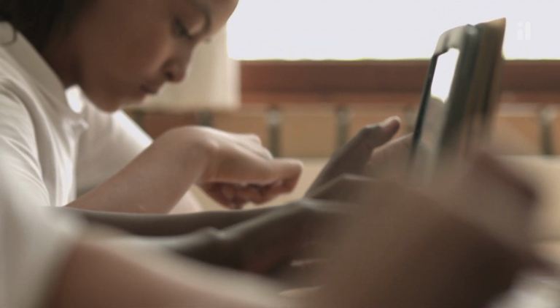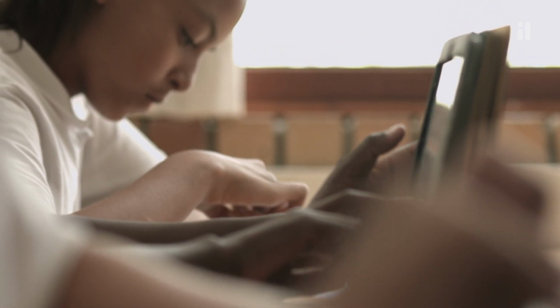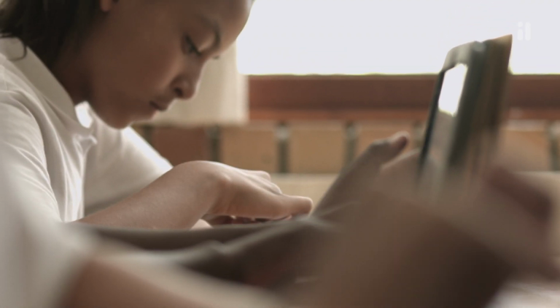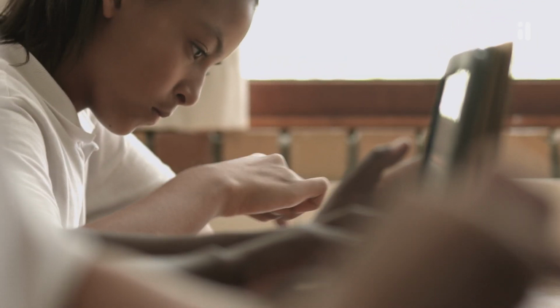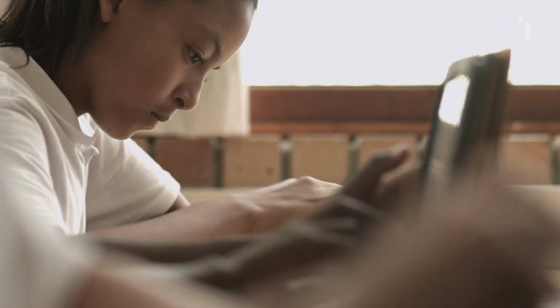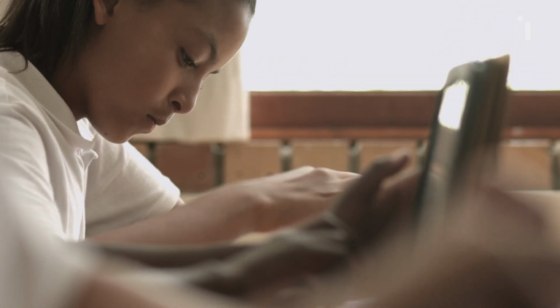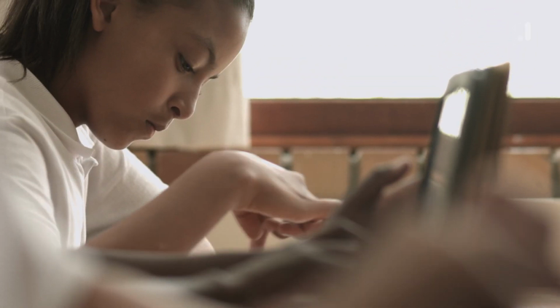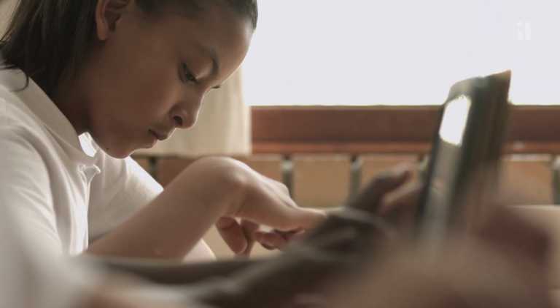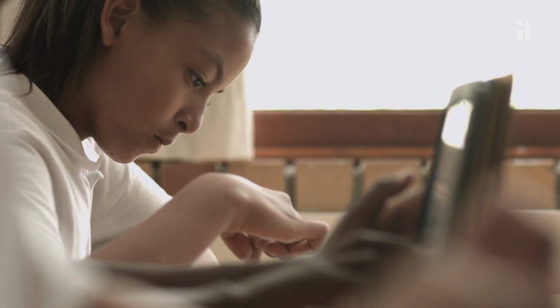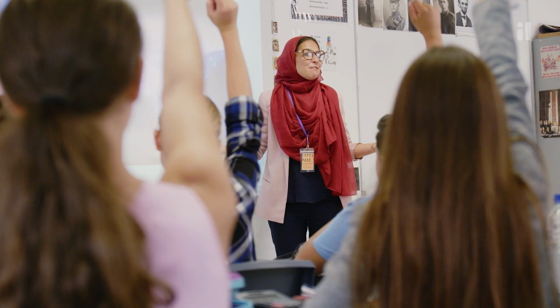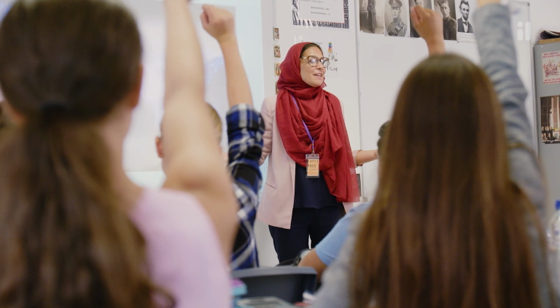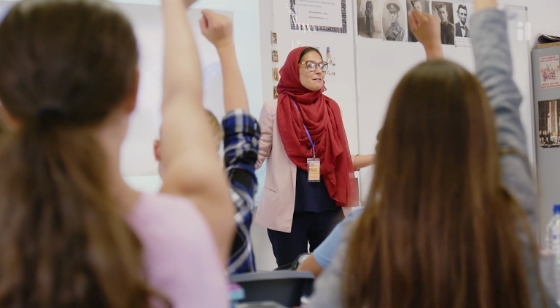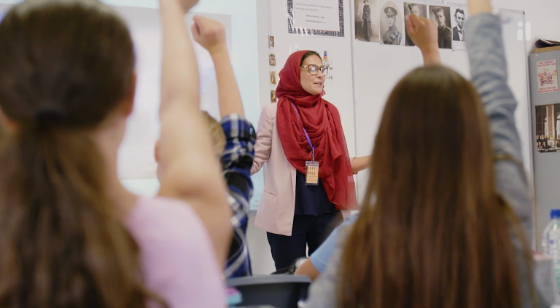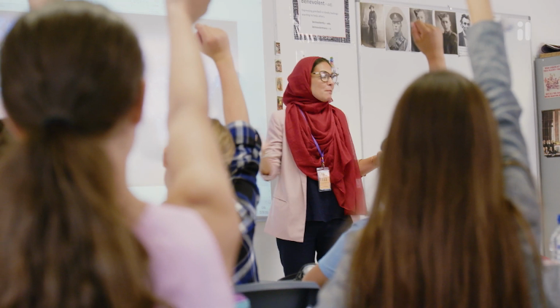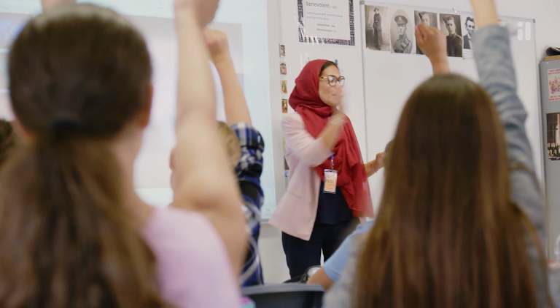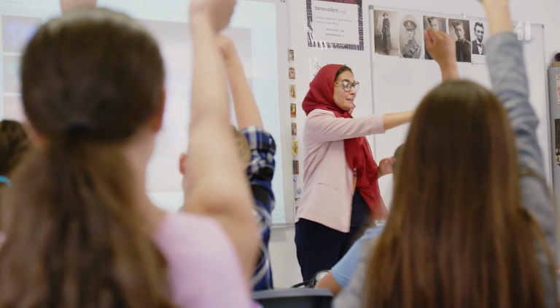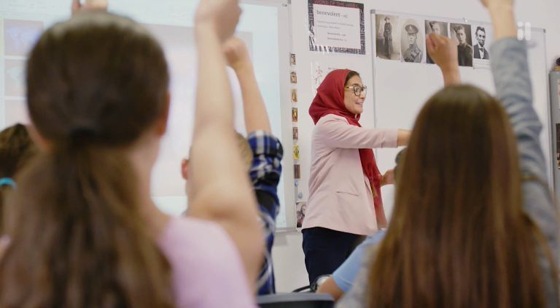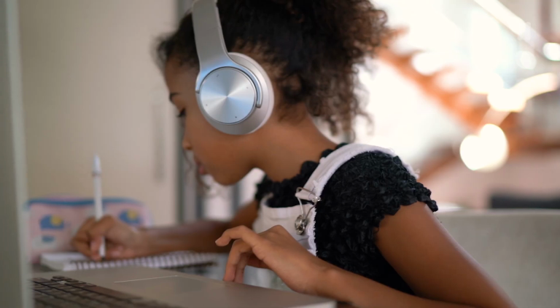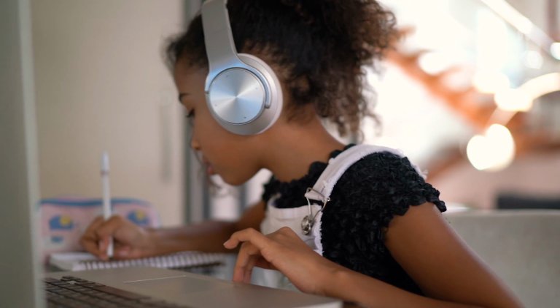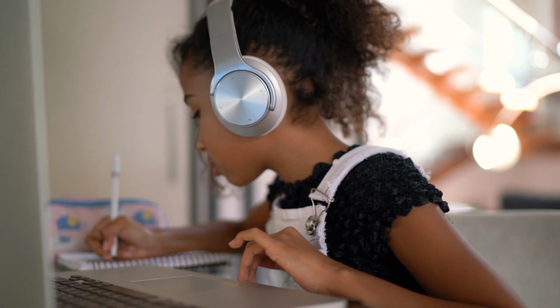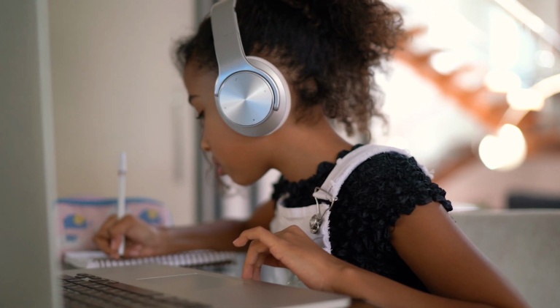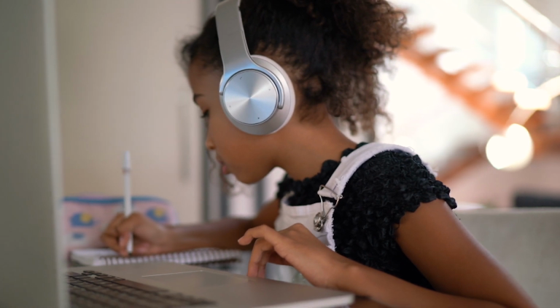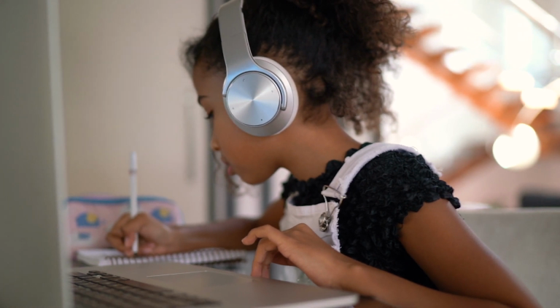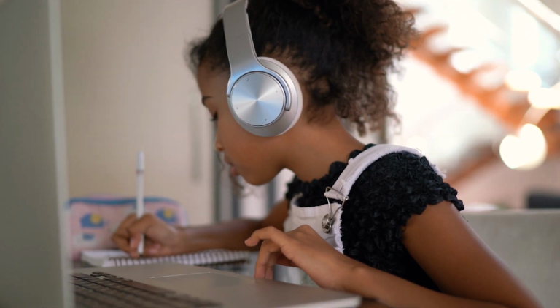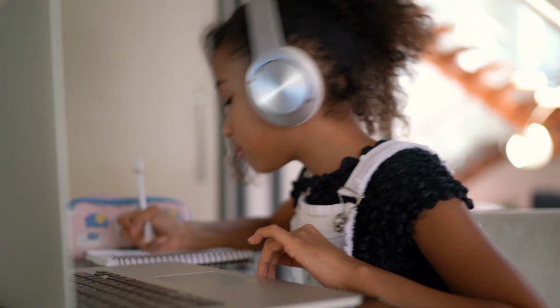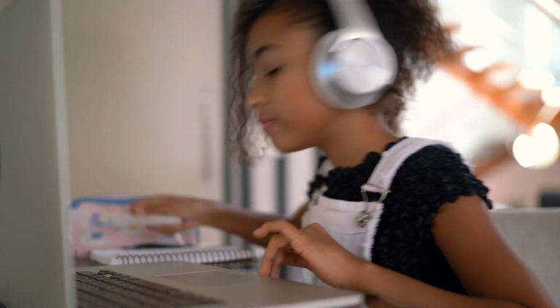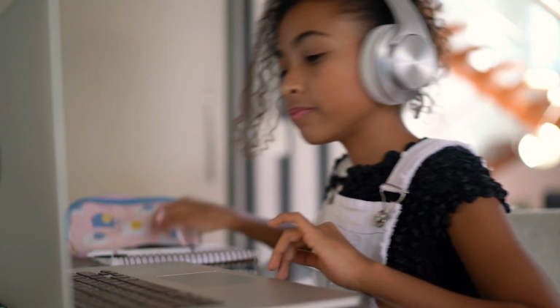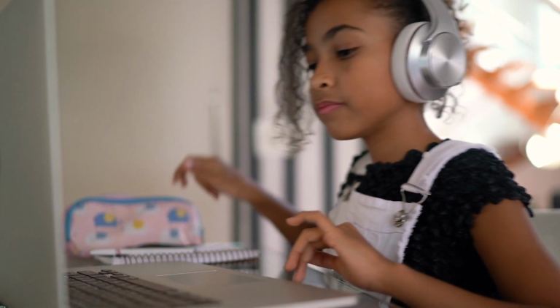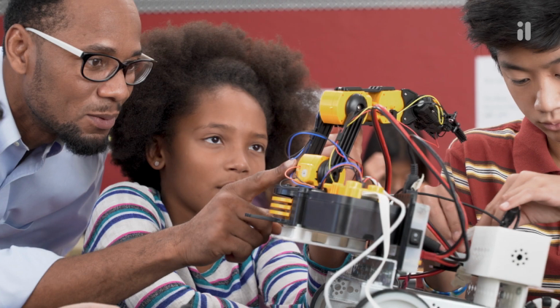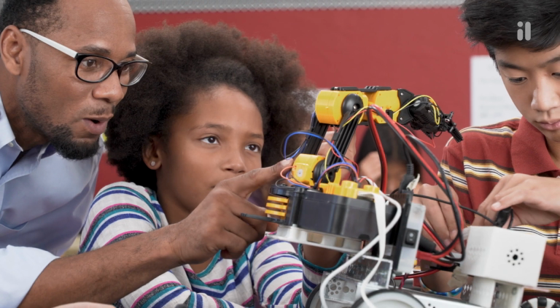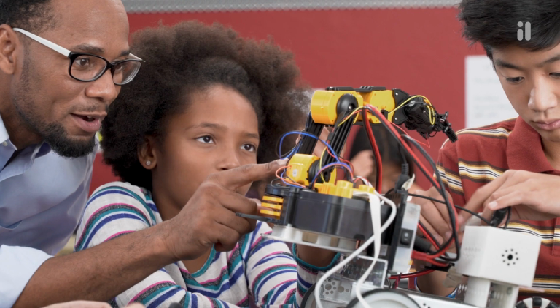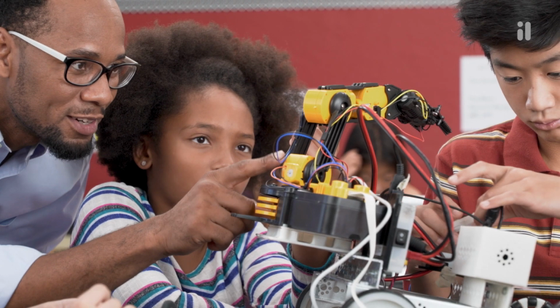Twig Science helps all students succeed, no matter how they like to learn, because every lesson is different.